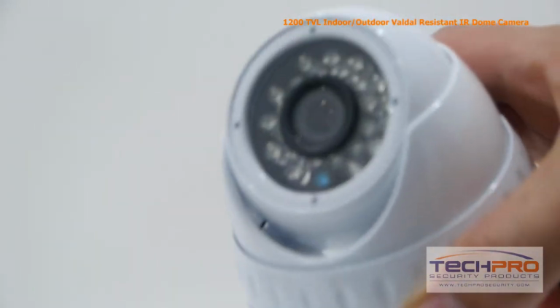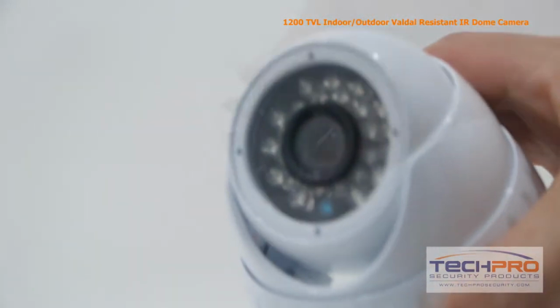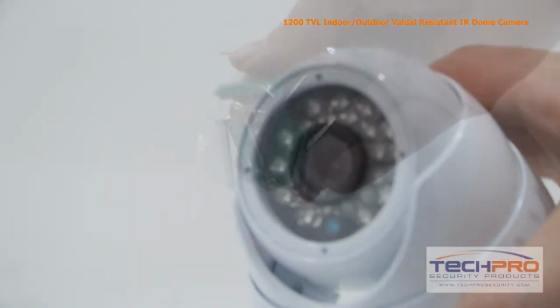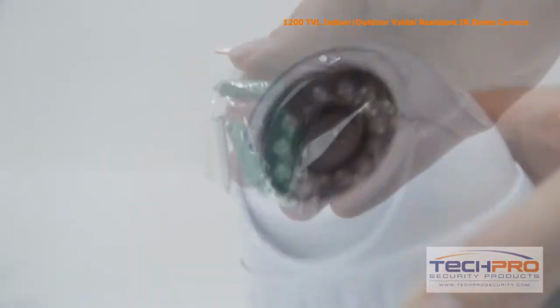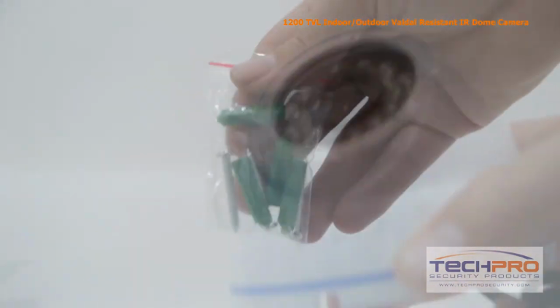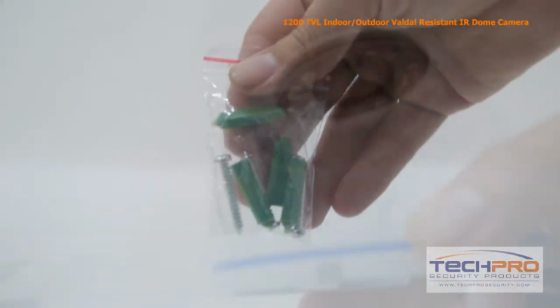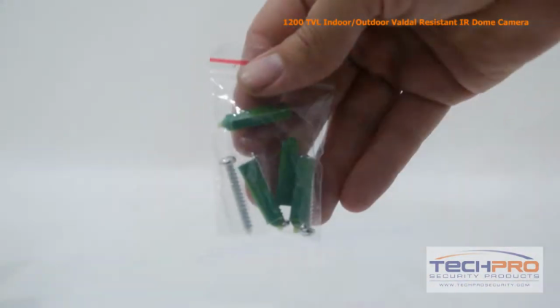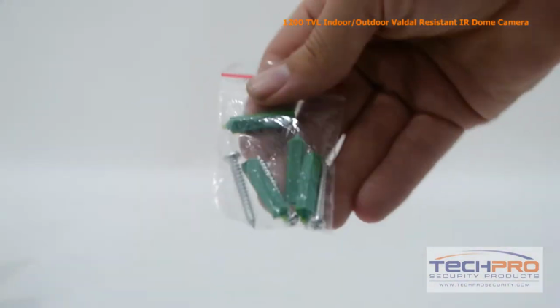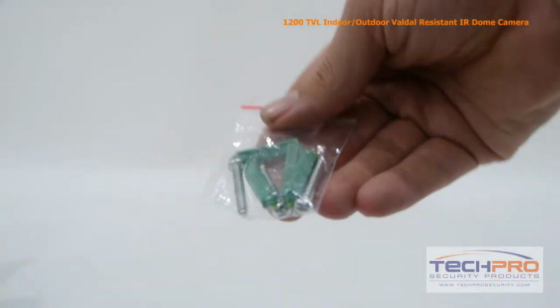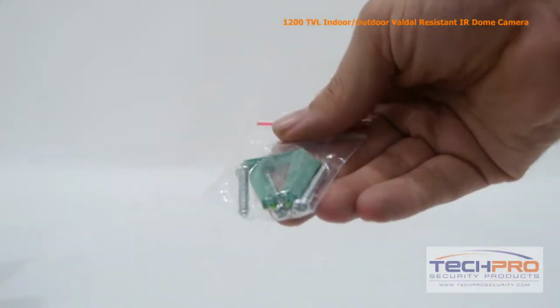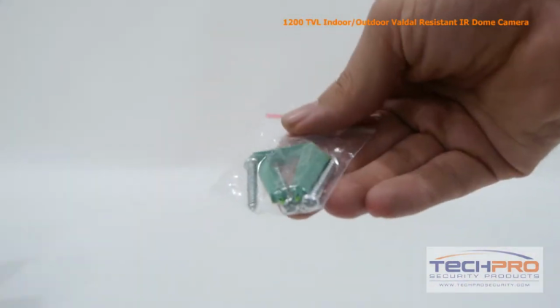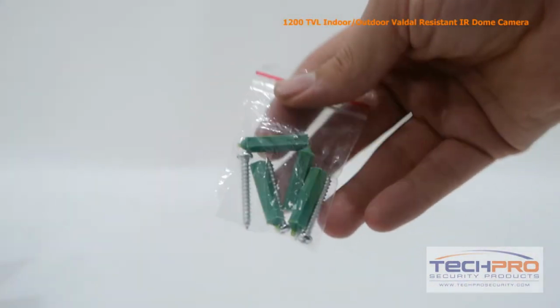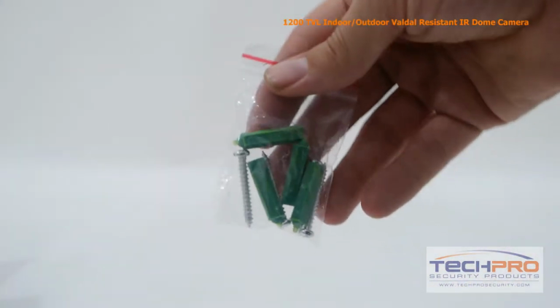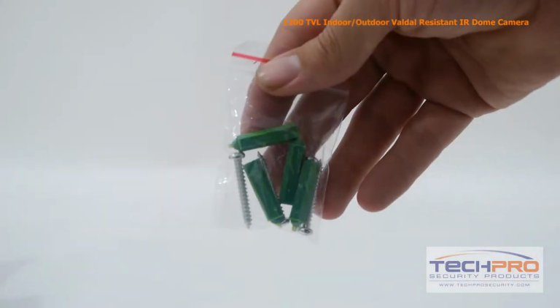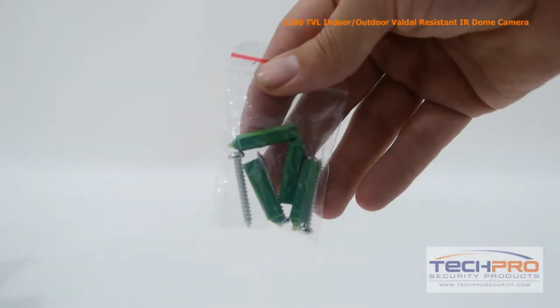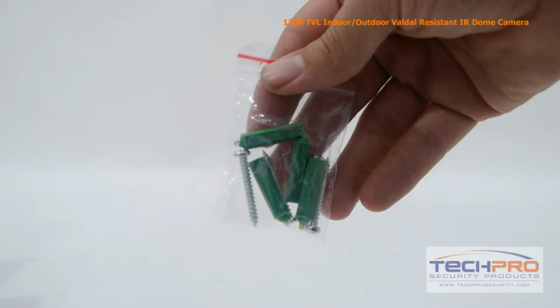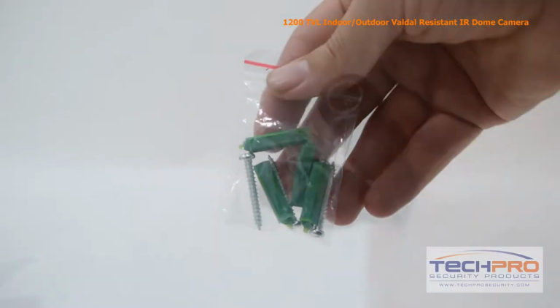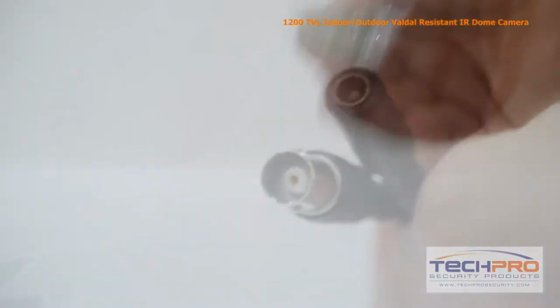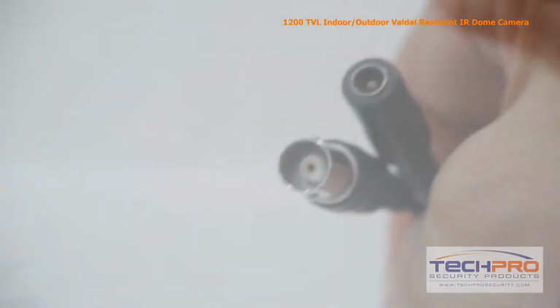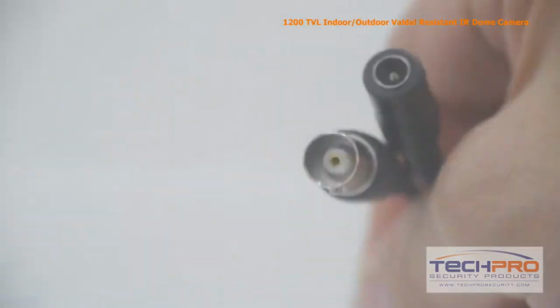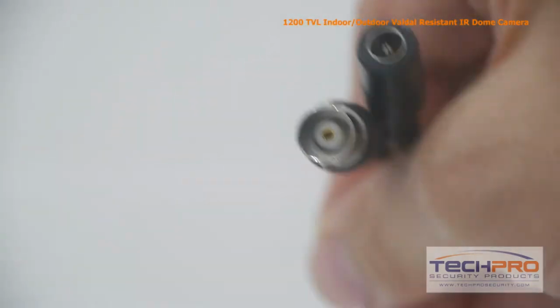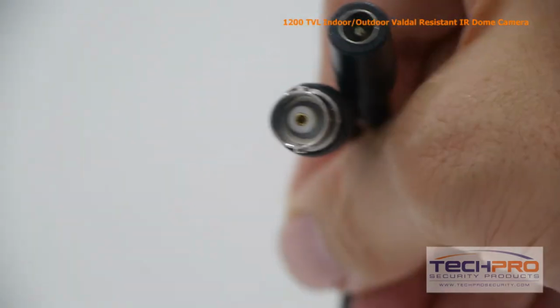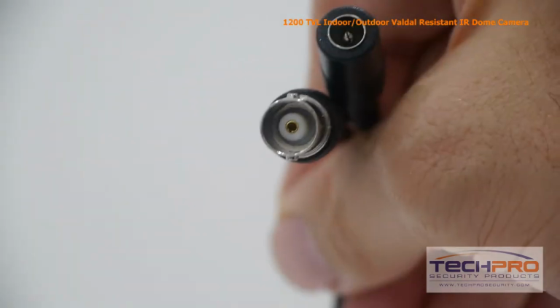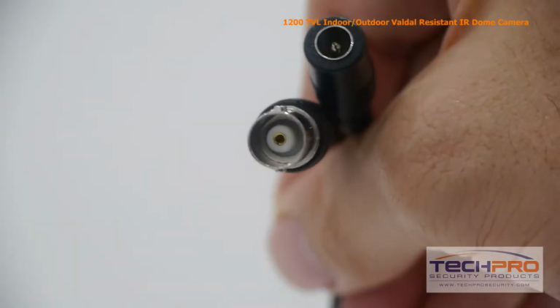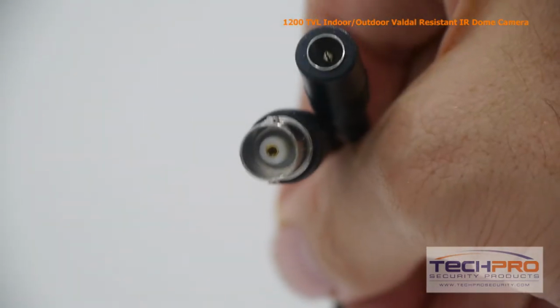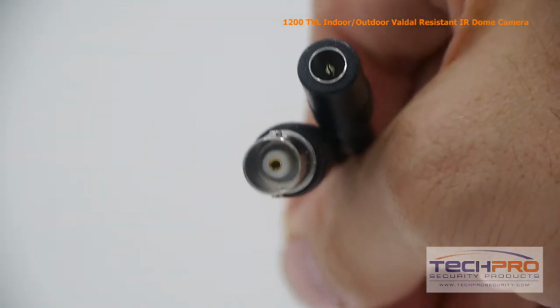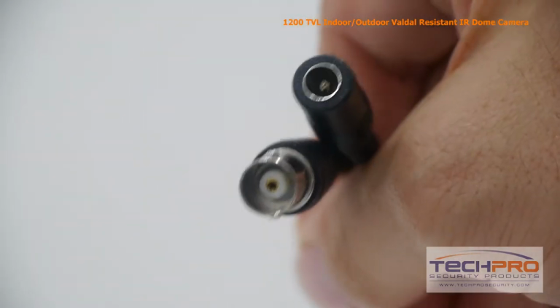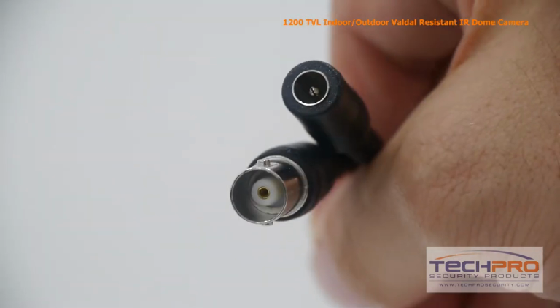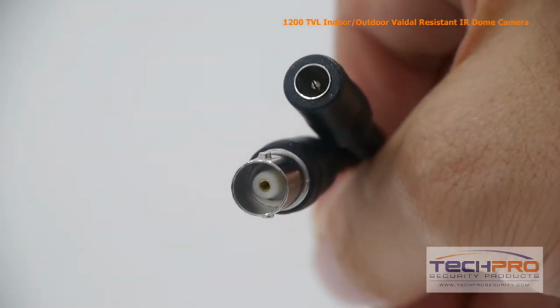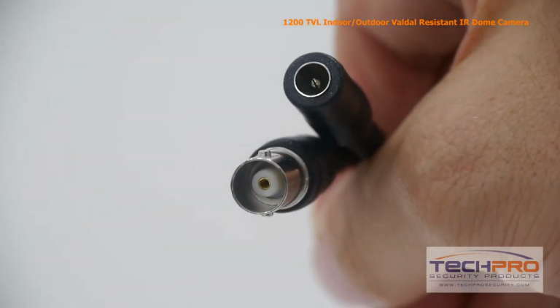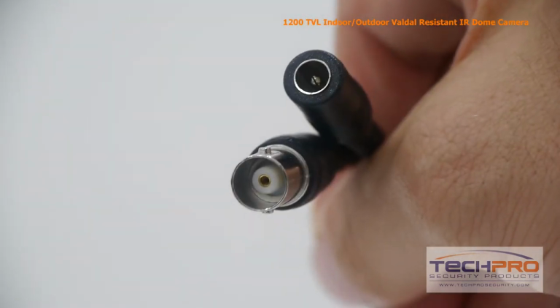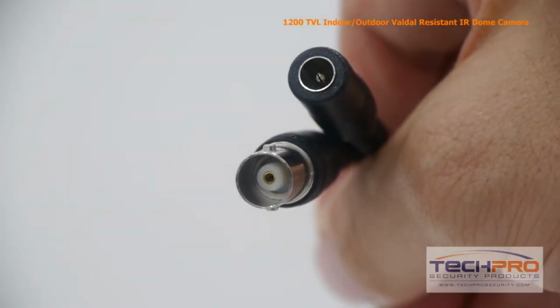The camera comes with a small bag of wall anchors and screws, a BNC connector, and a power connector.